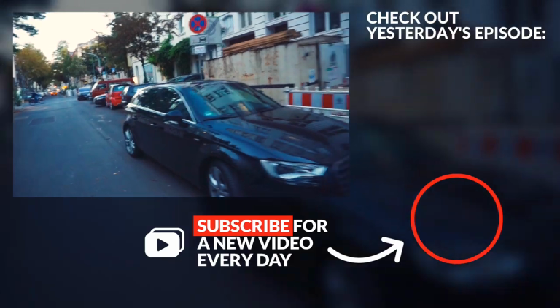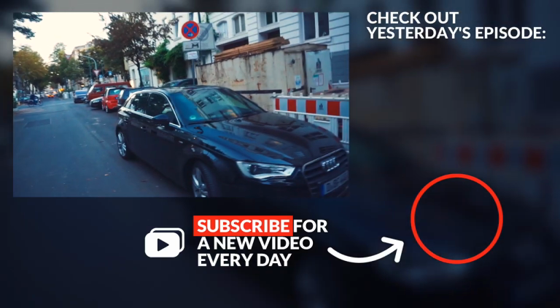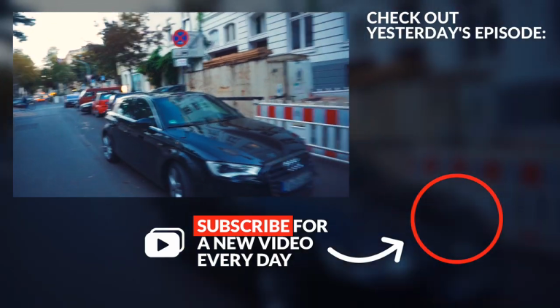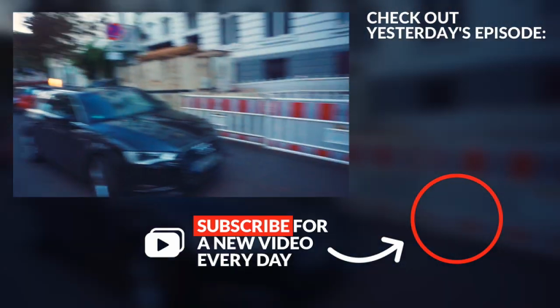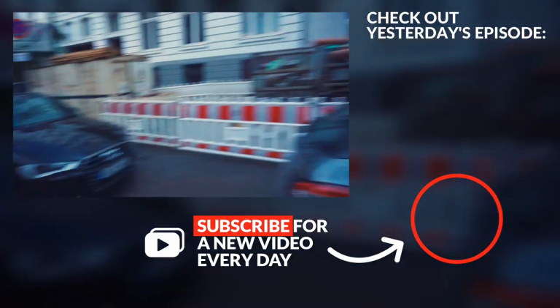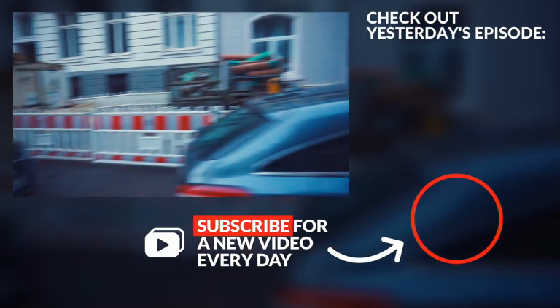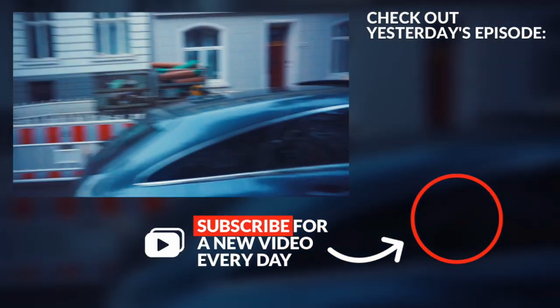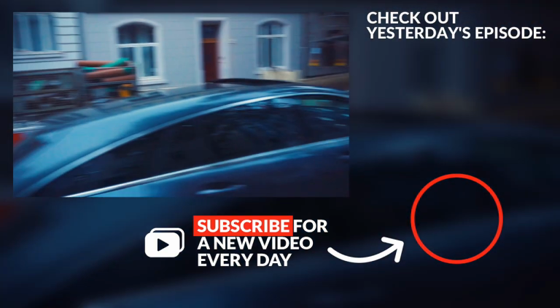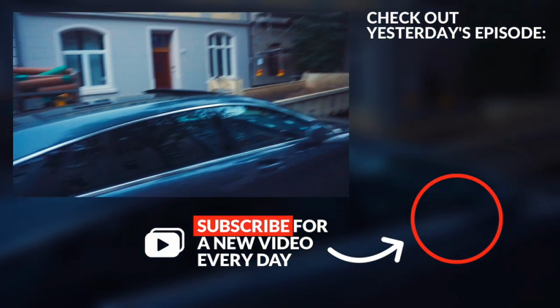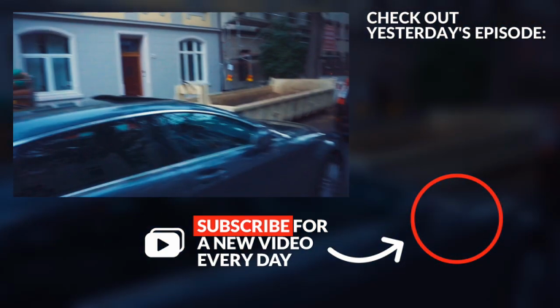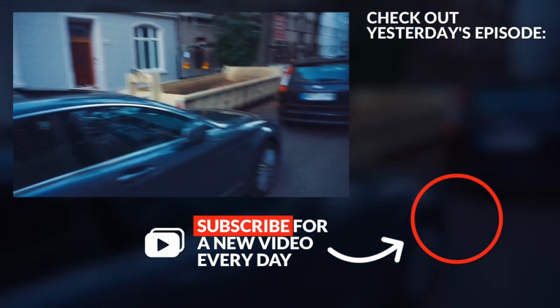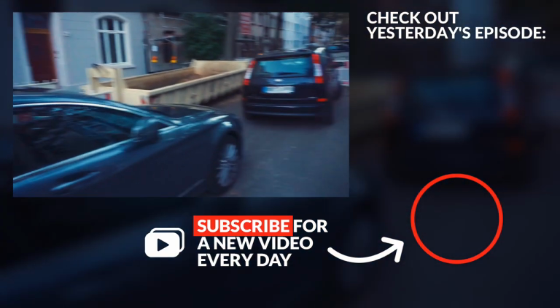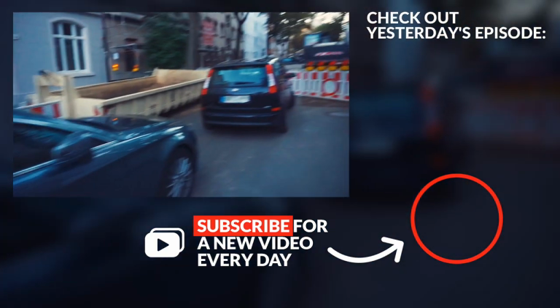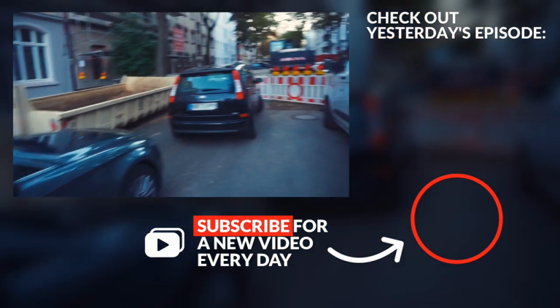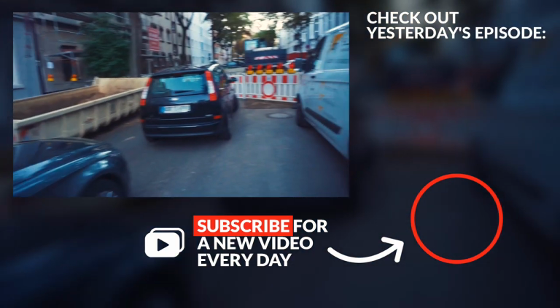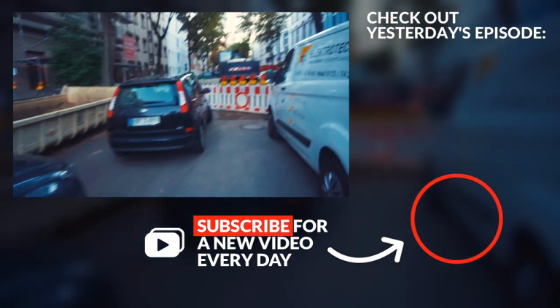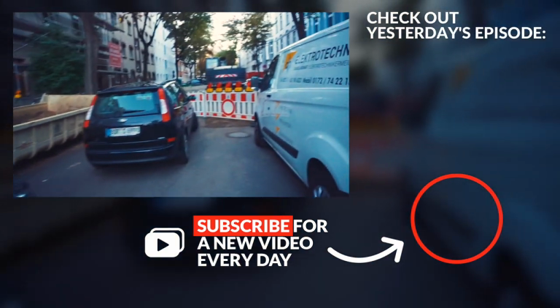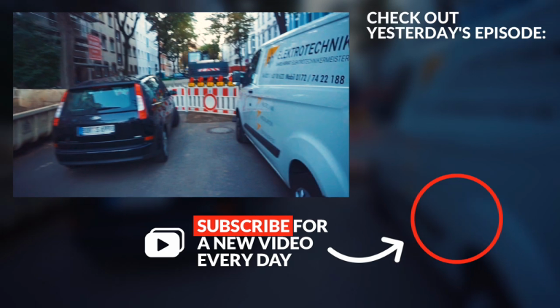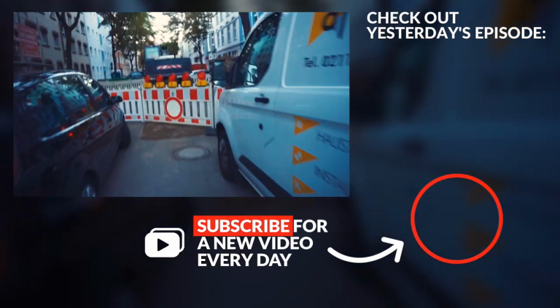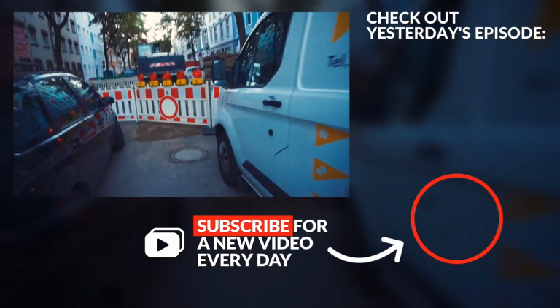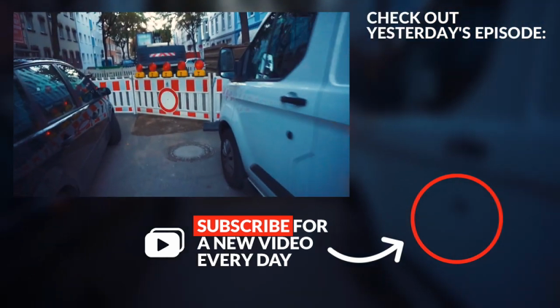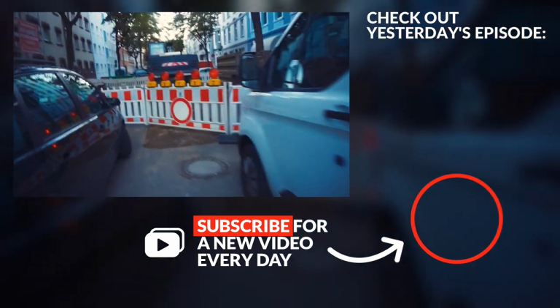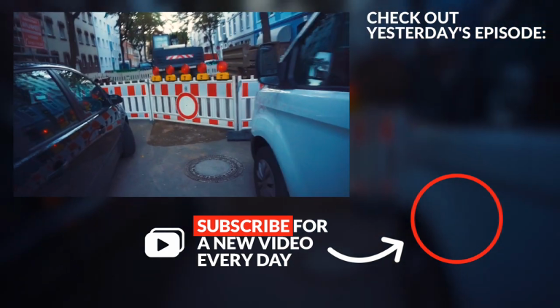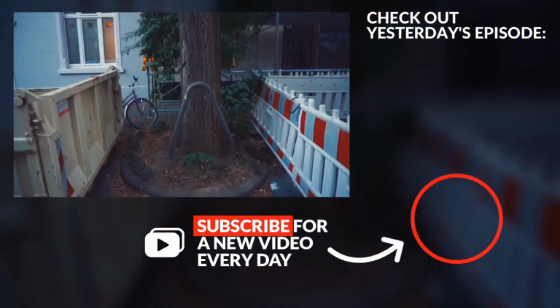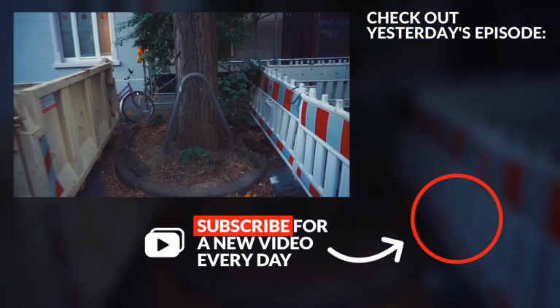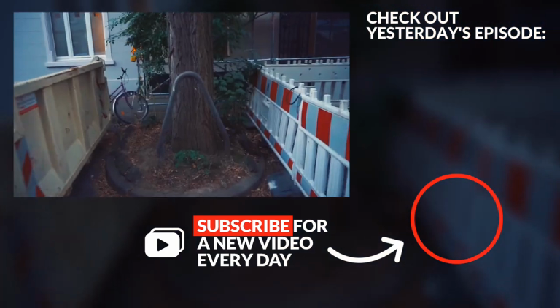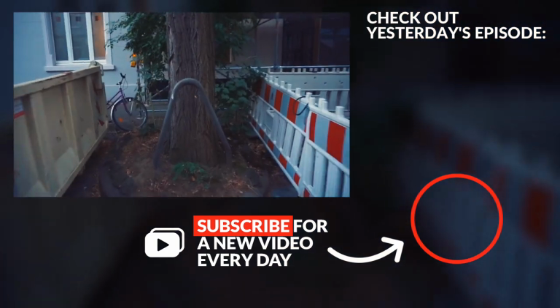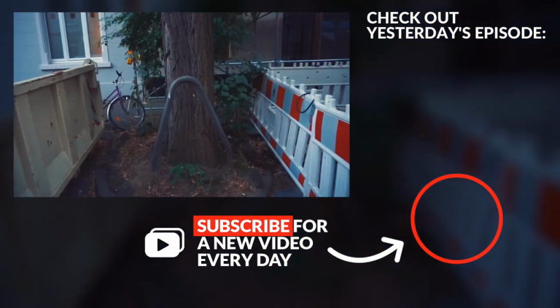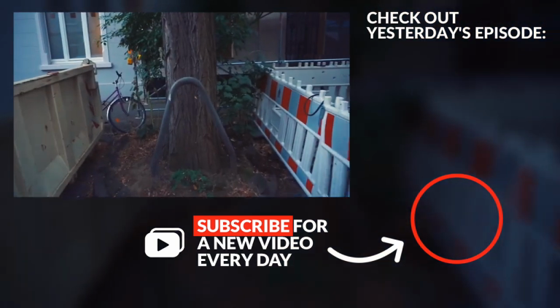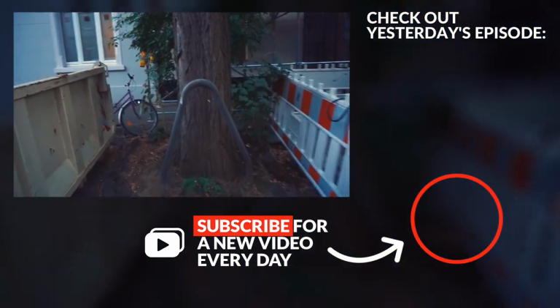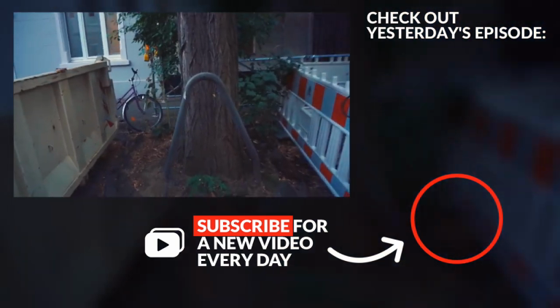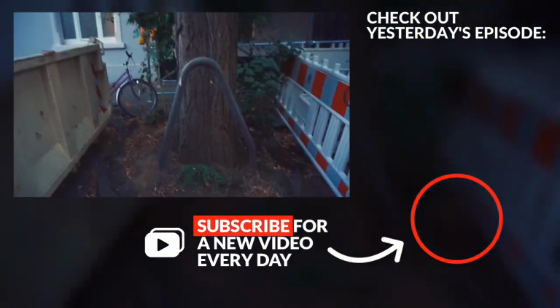That's how bad the parking situation got here. It's terrible — can't even pass here.